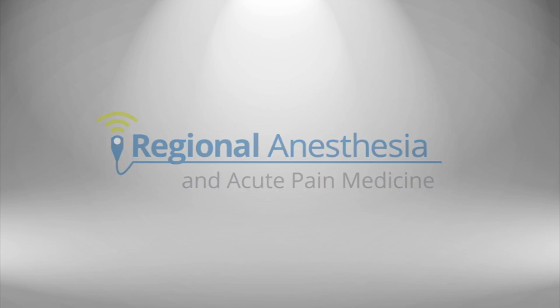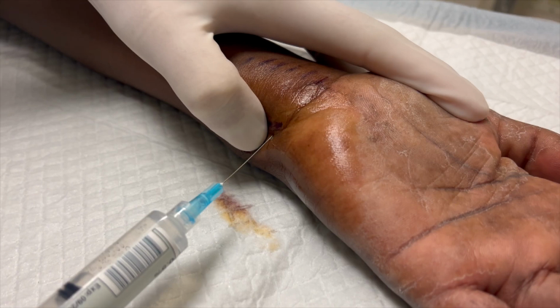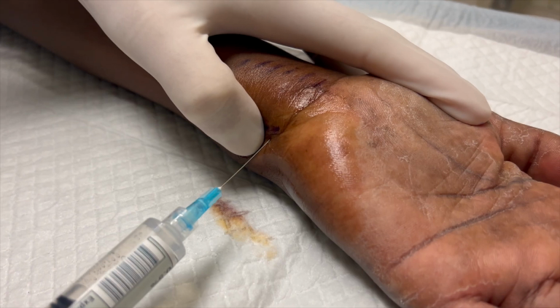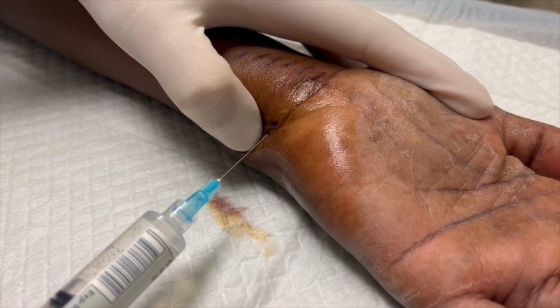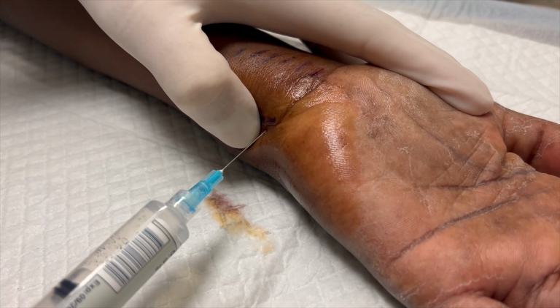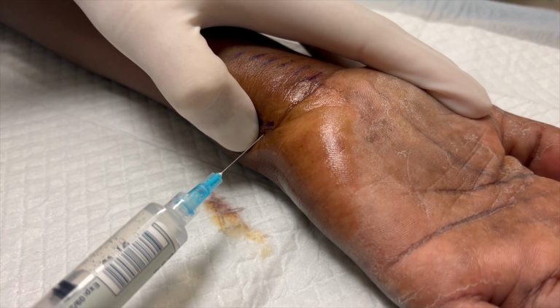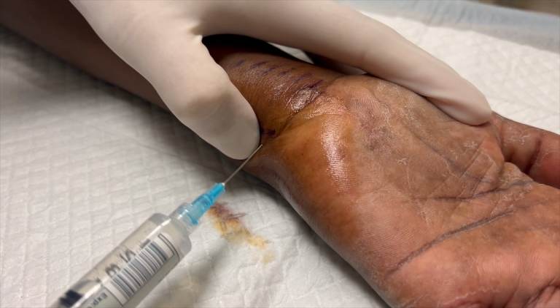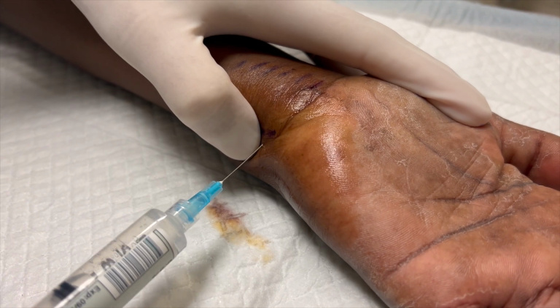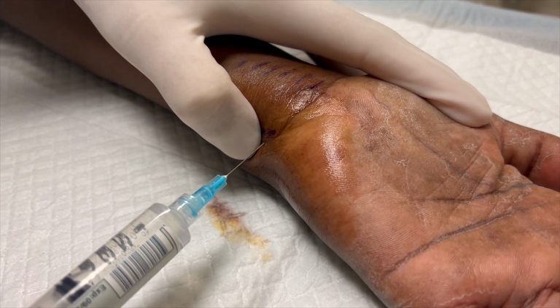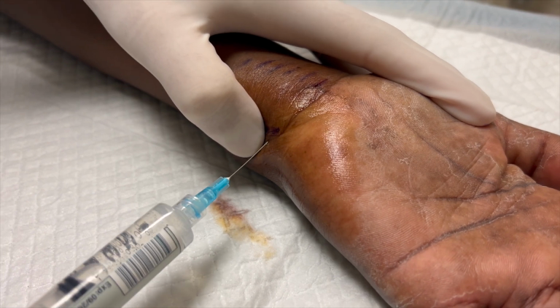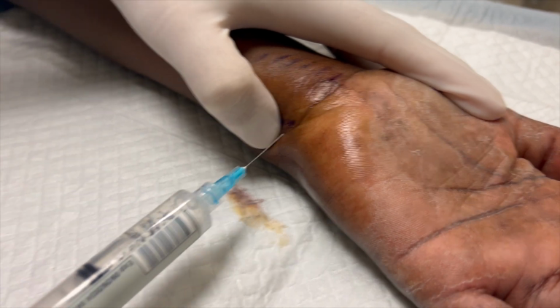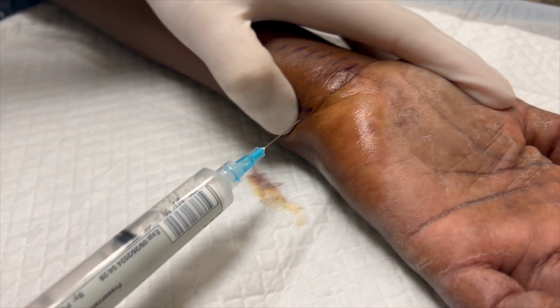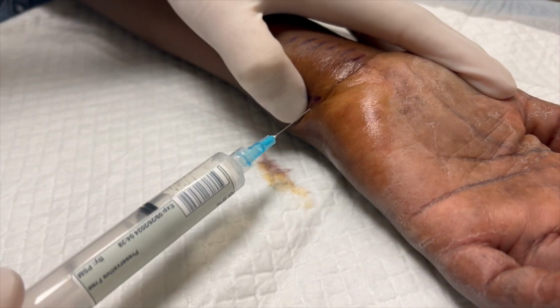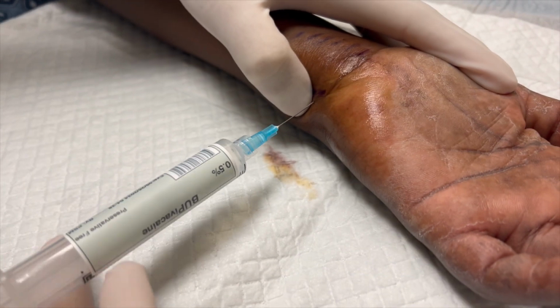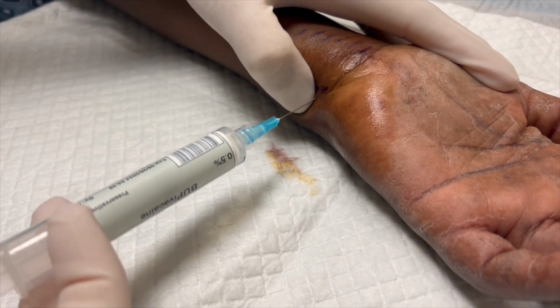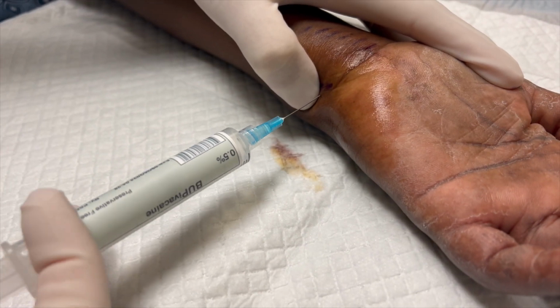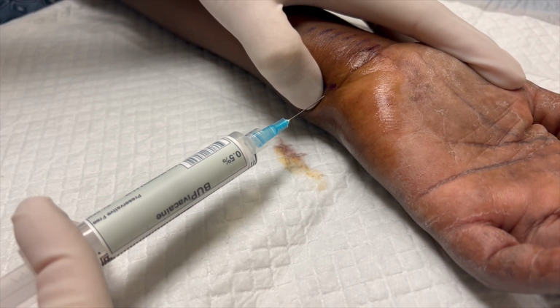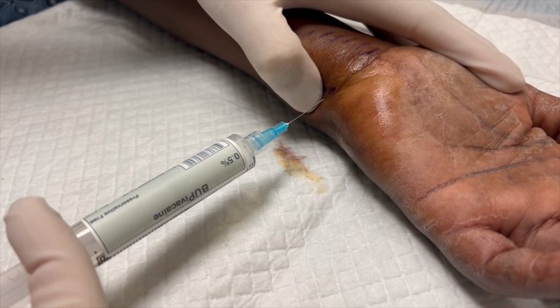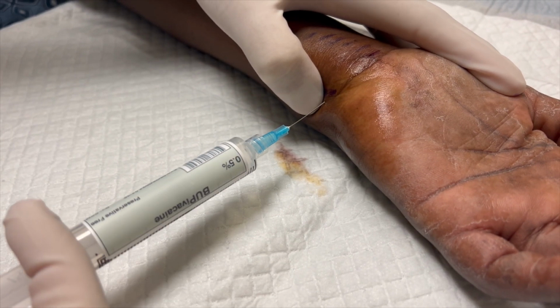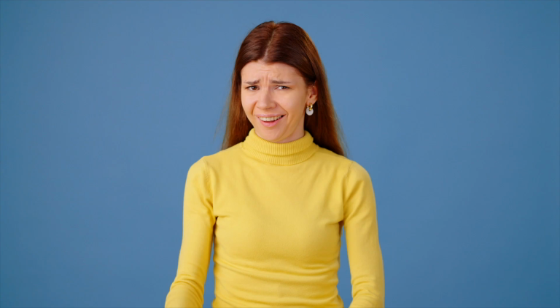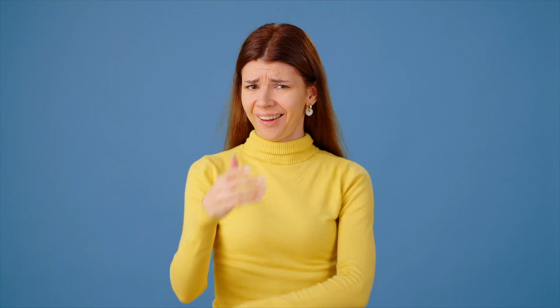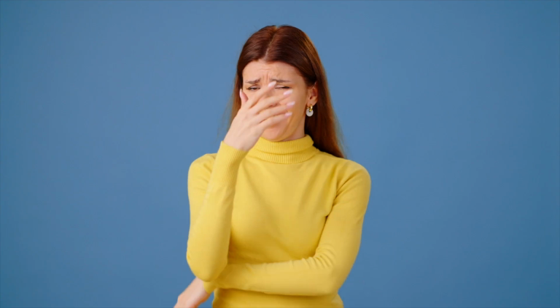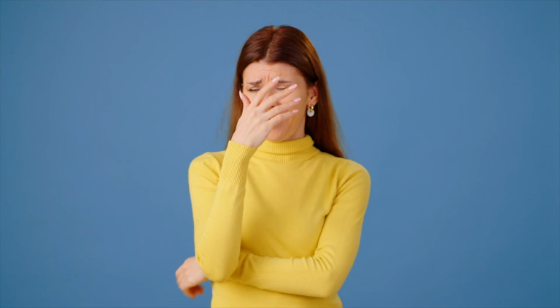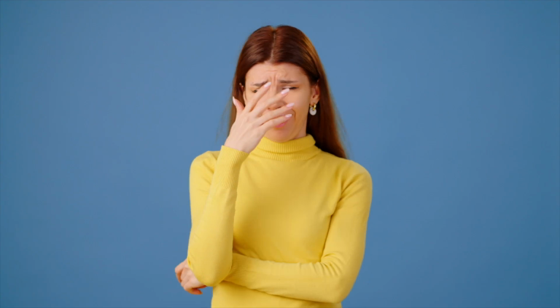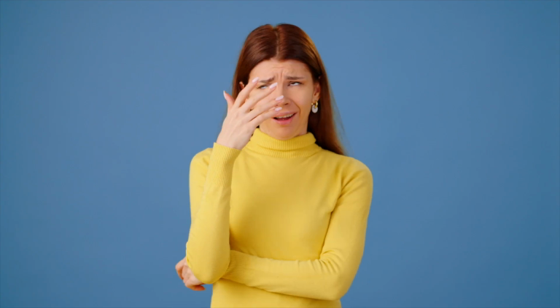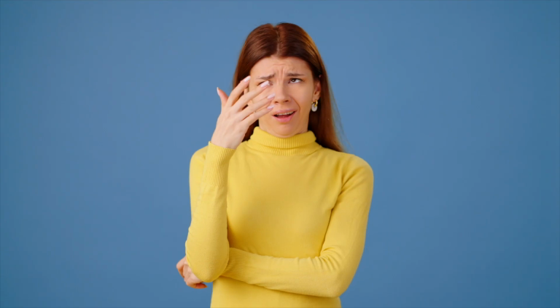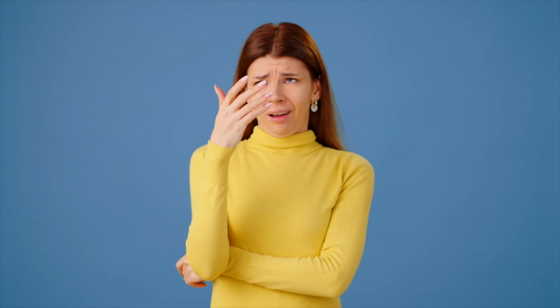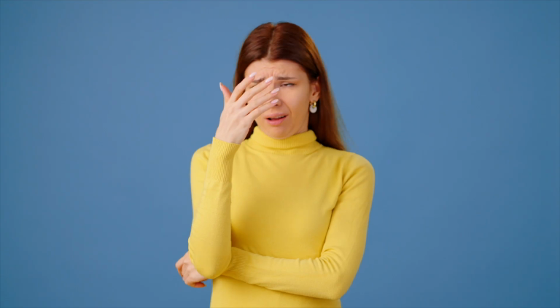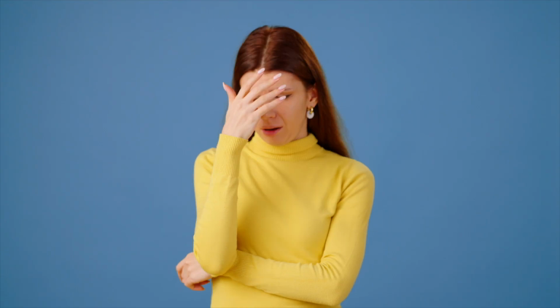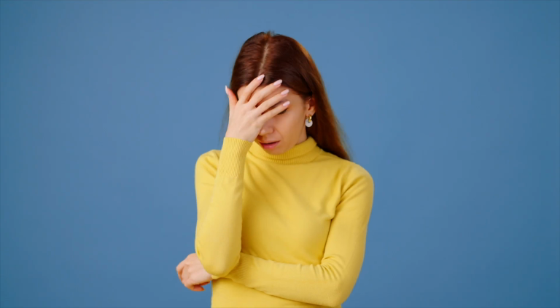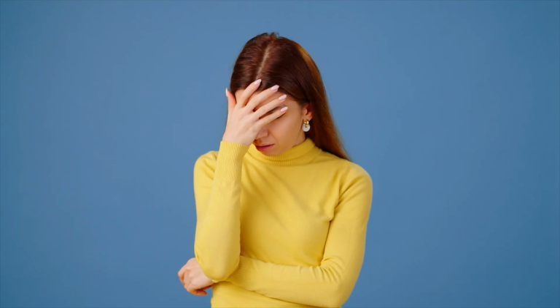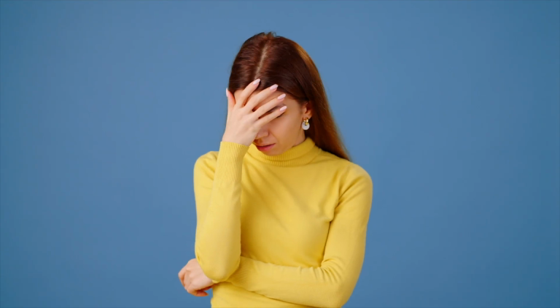Wrist blocks are very handy to know. Get it? Handy? Too early for a dad joke.